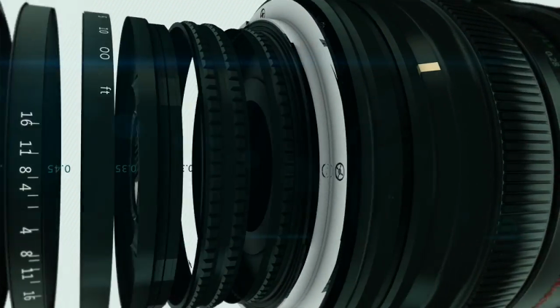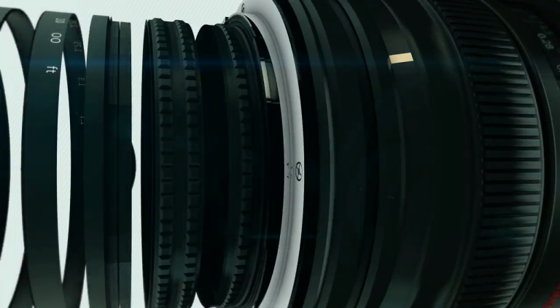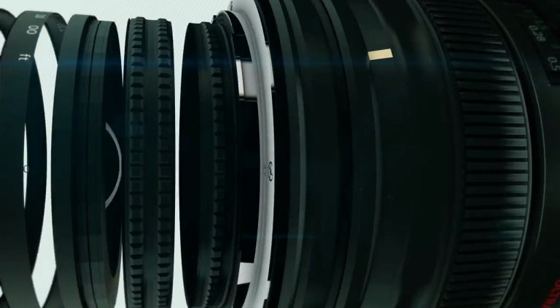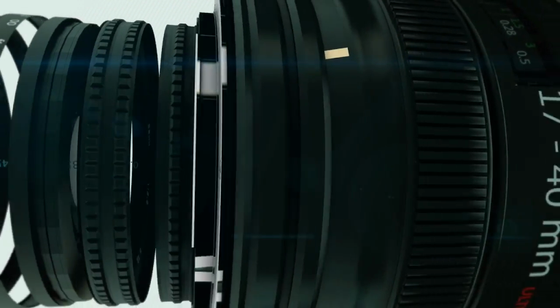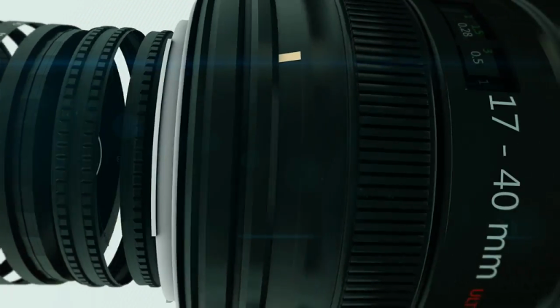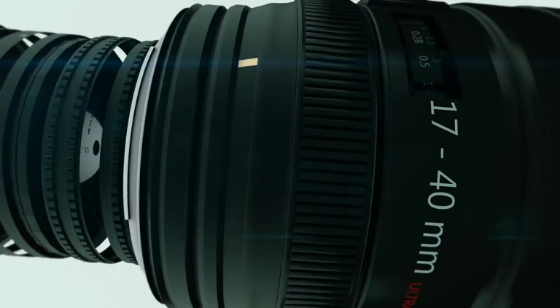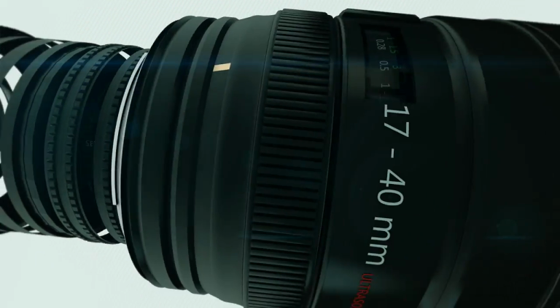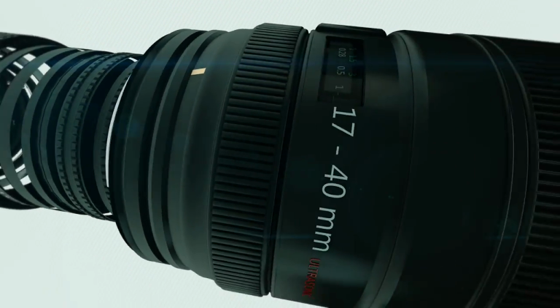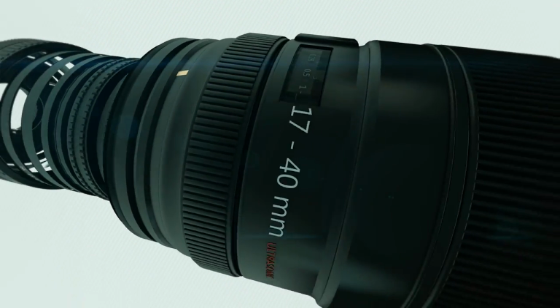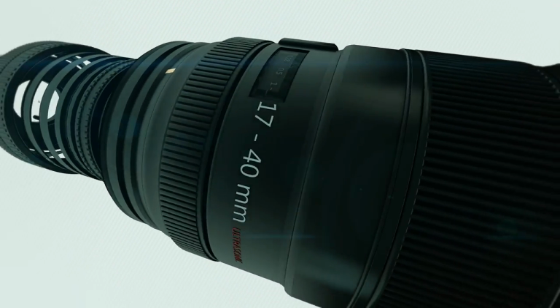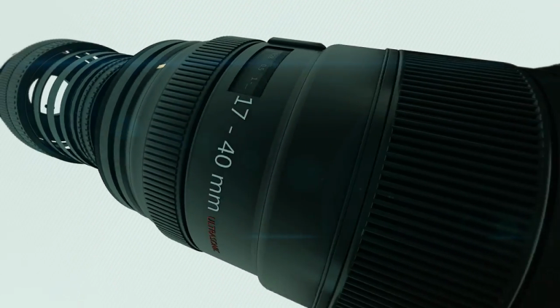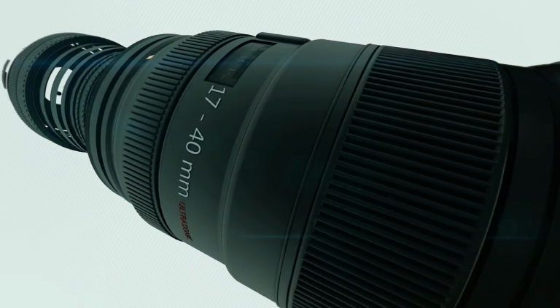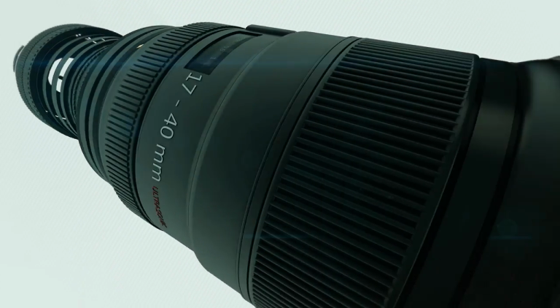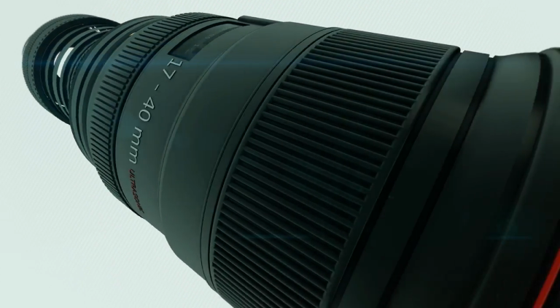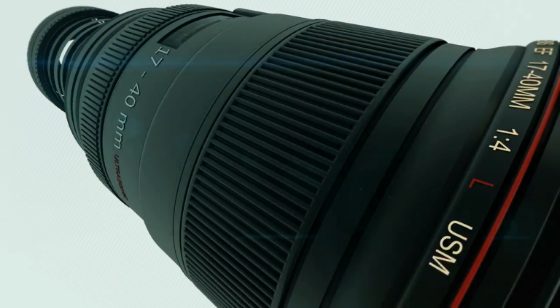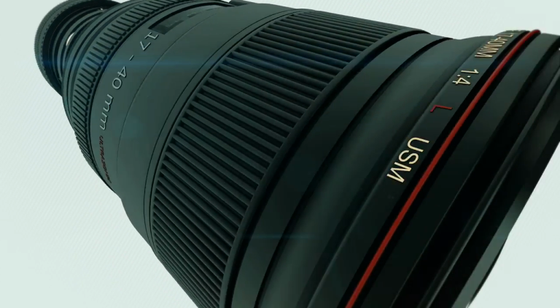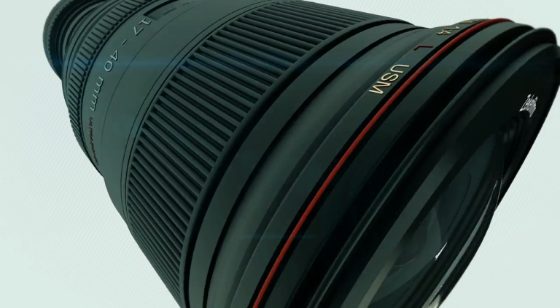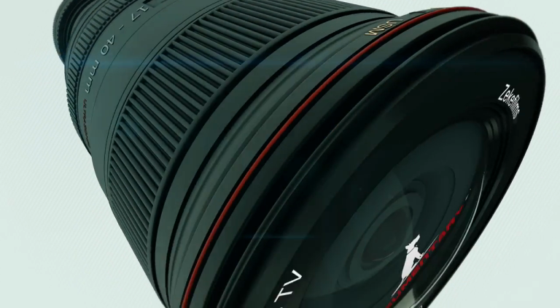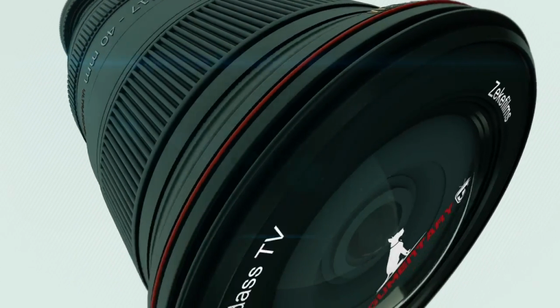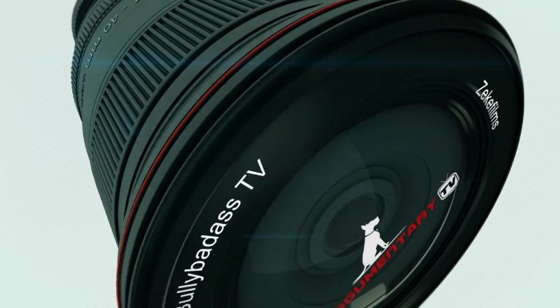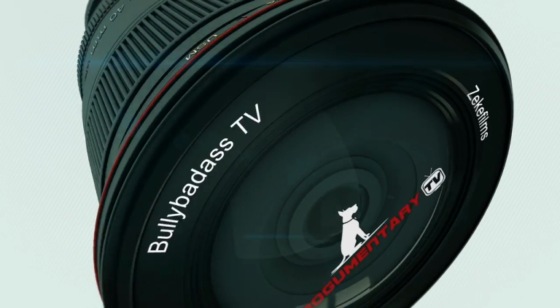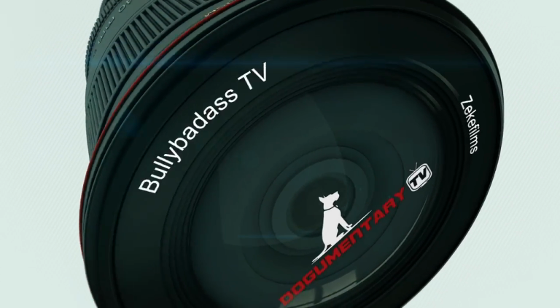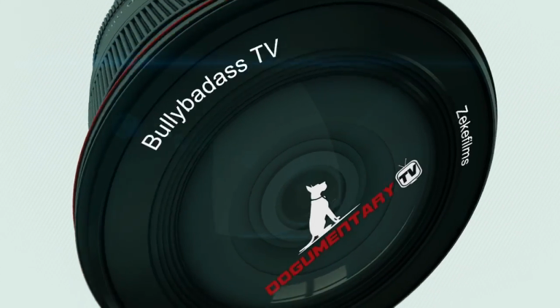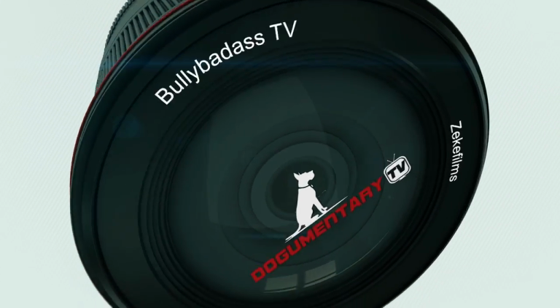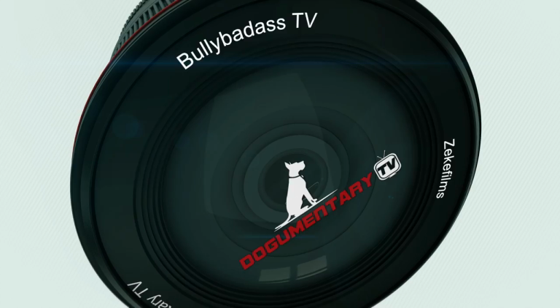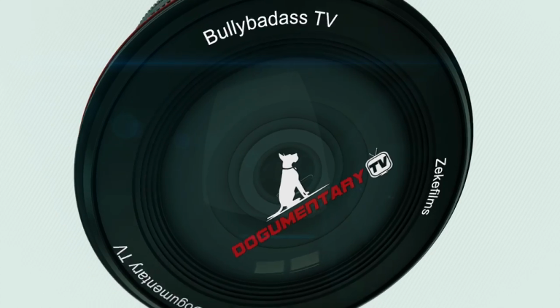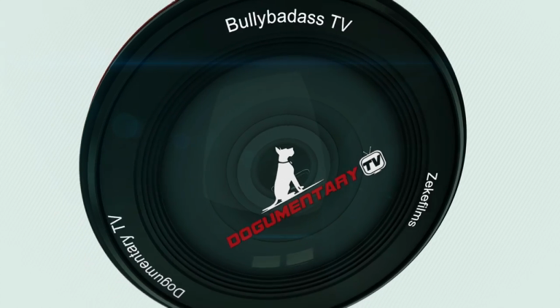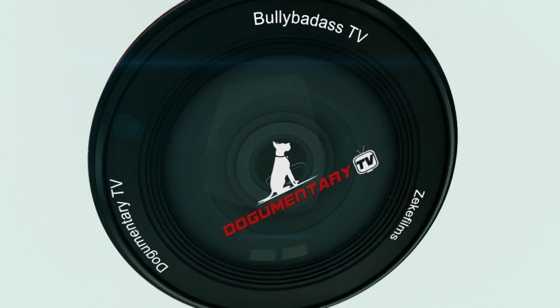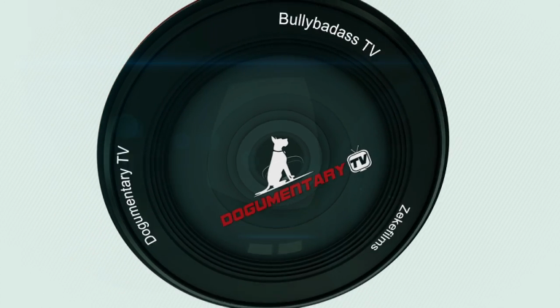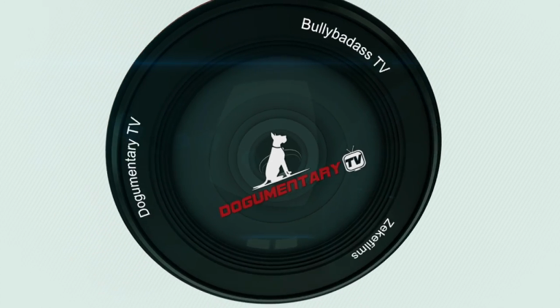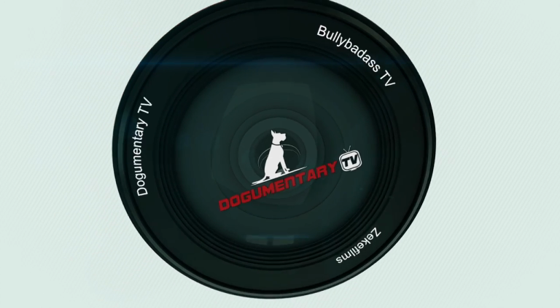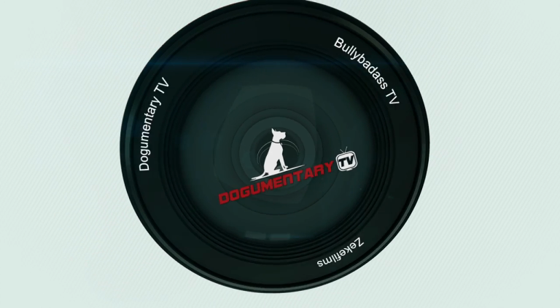Dogumentary TV, producing the best breed documentaries on YouTube.